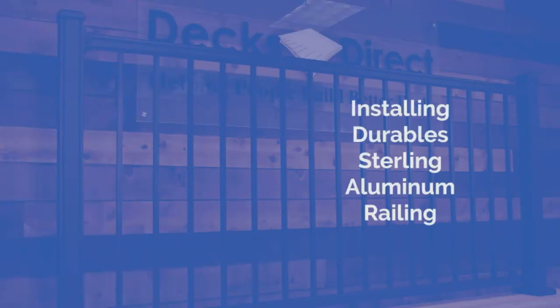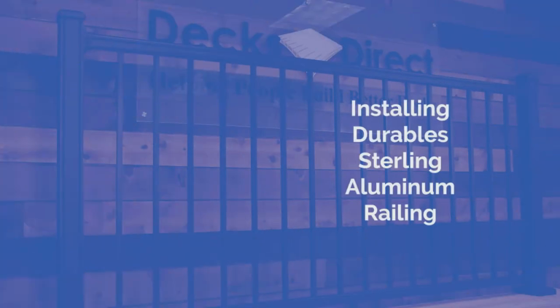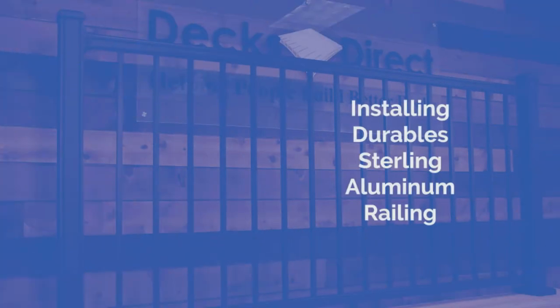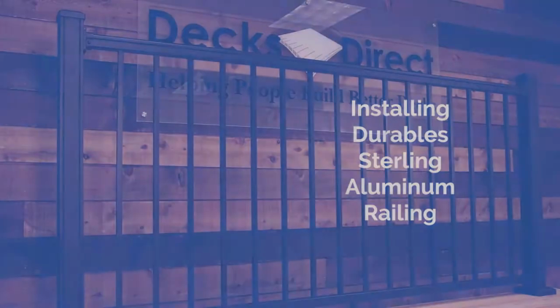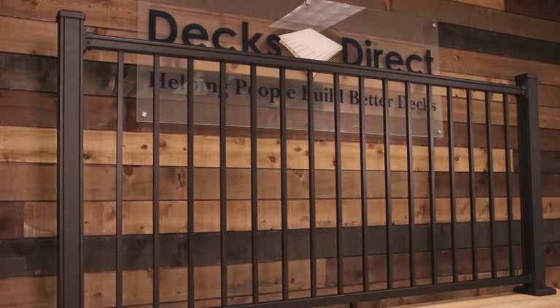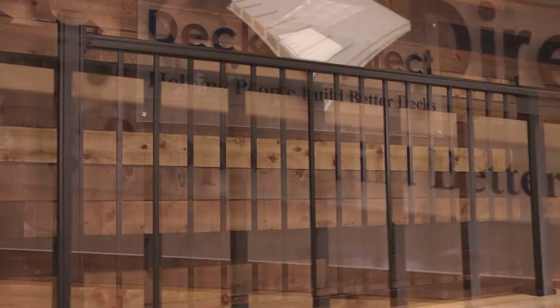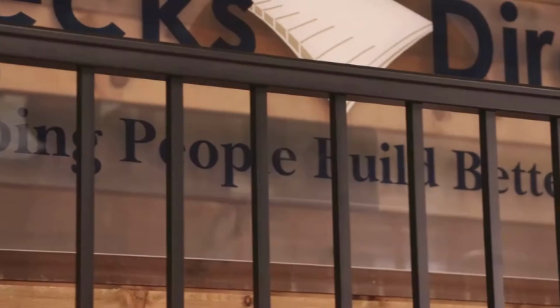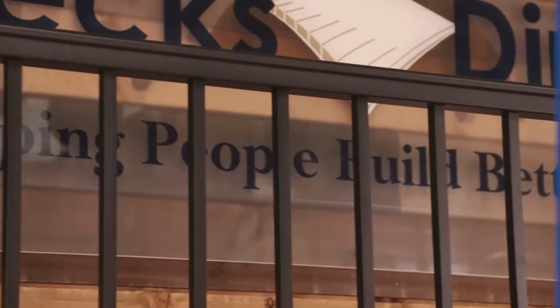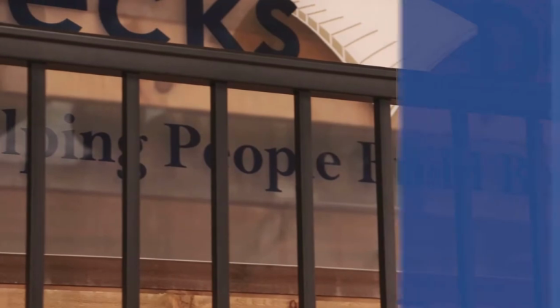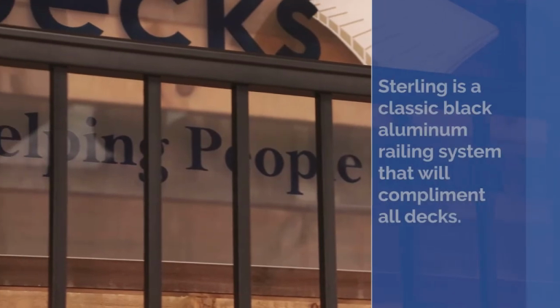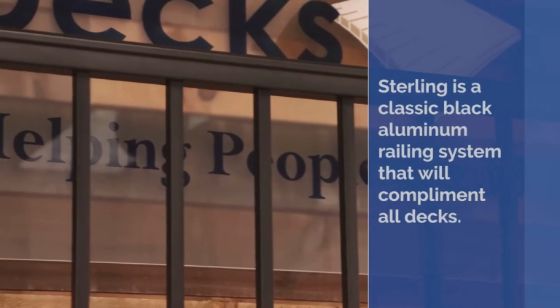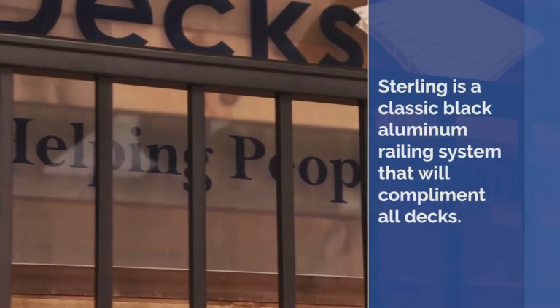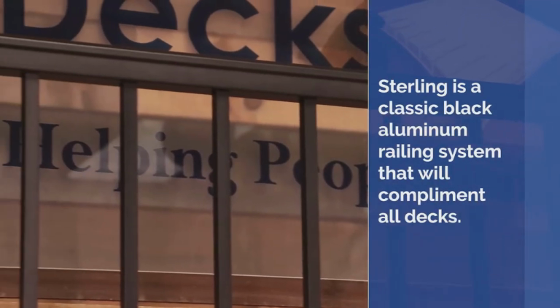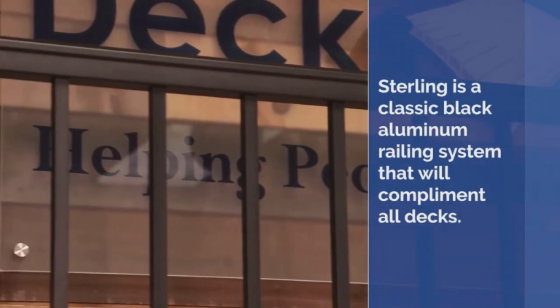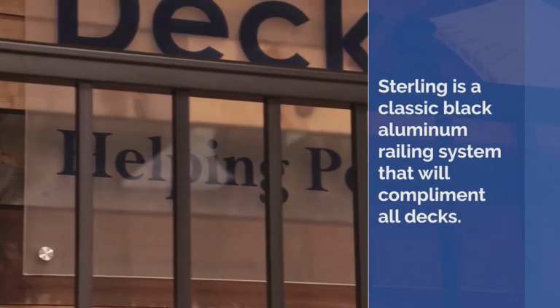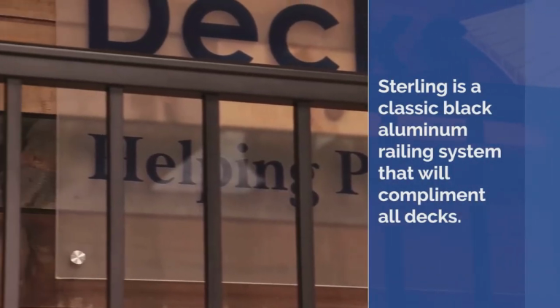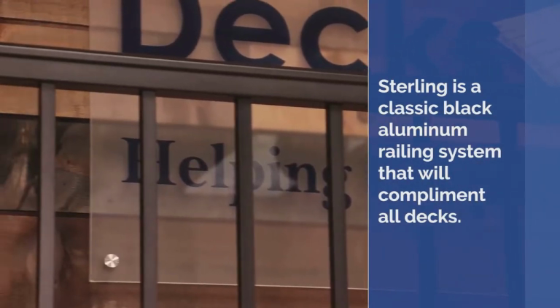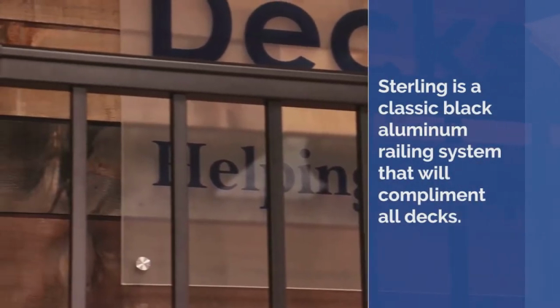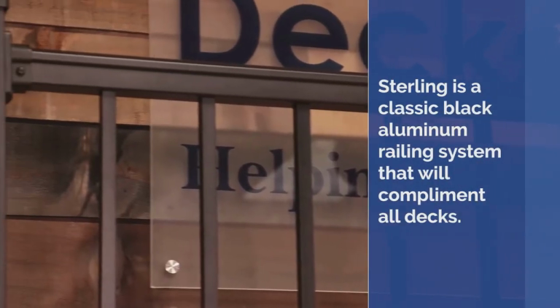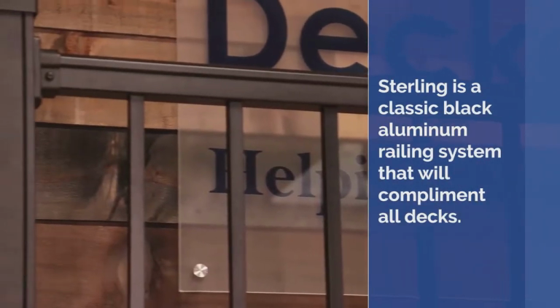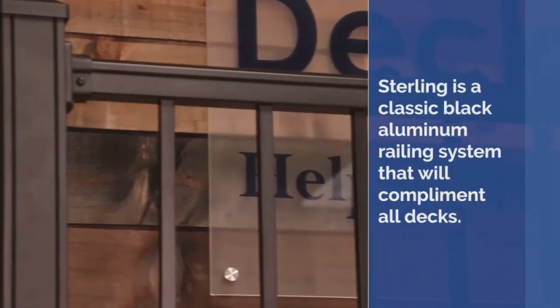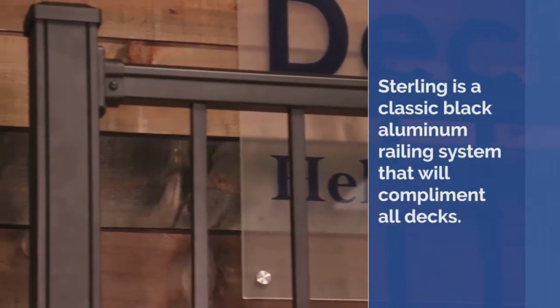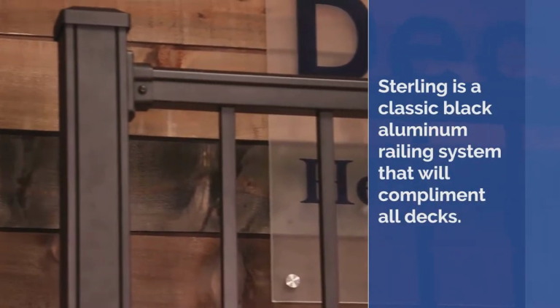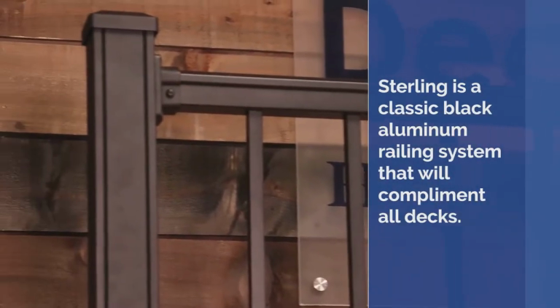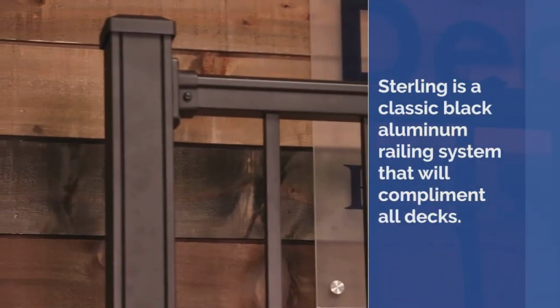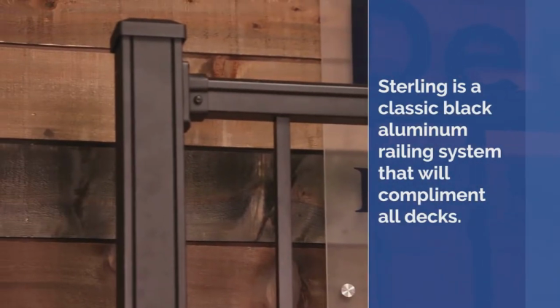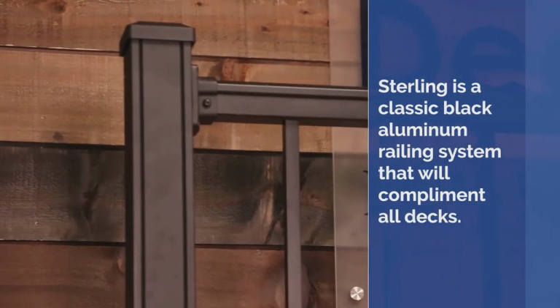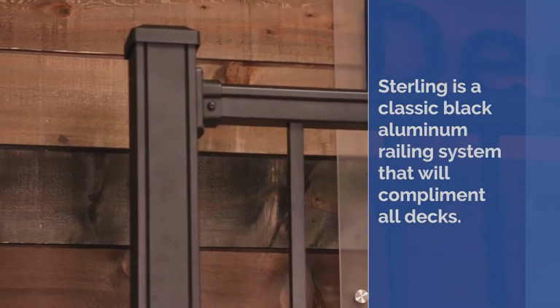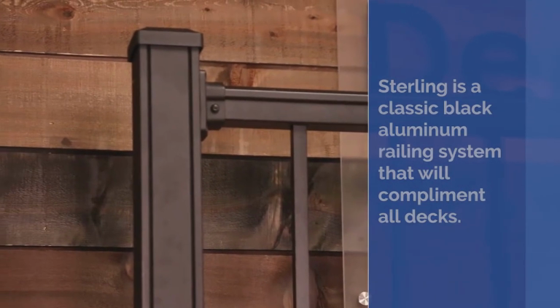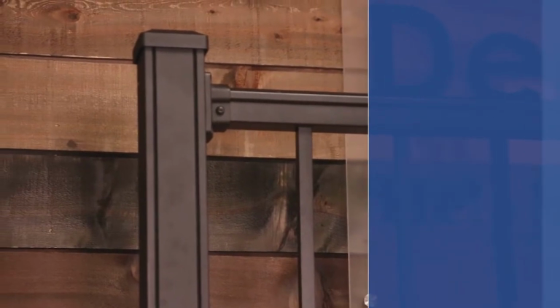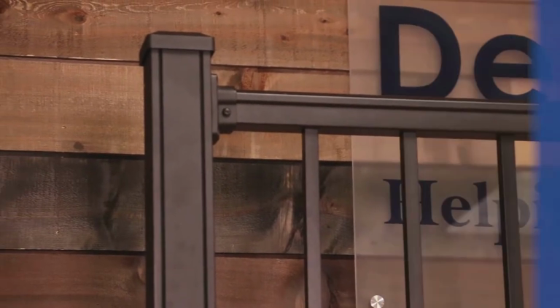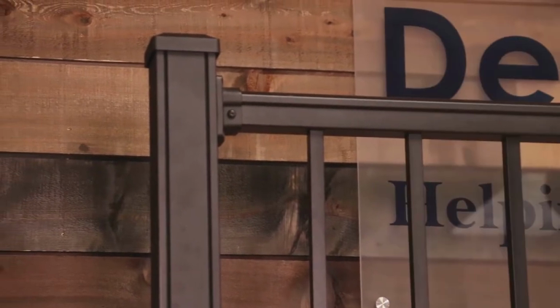The Sterling line by Durables is a black classic aluminum railing system made to accent any deck style.